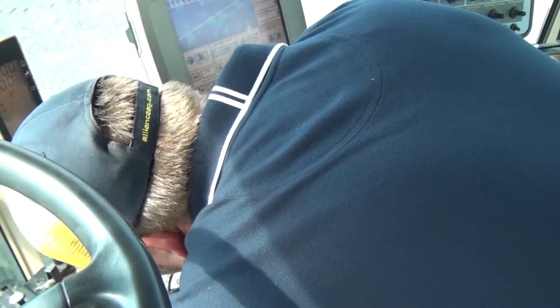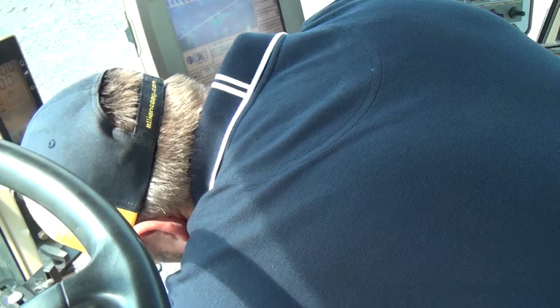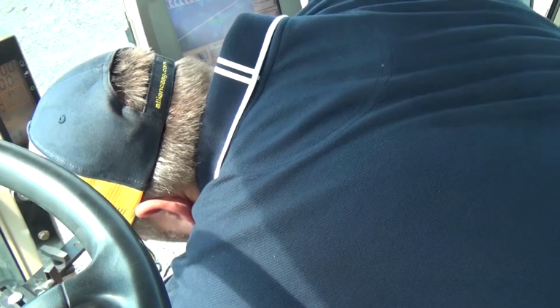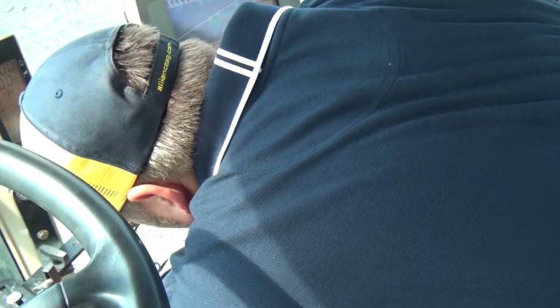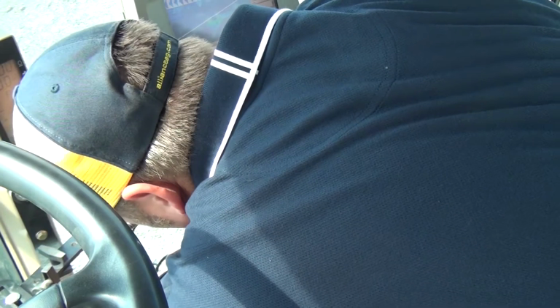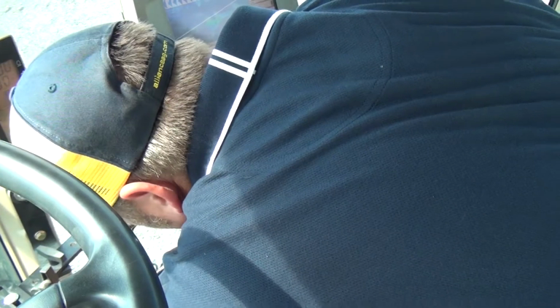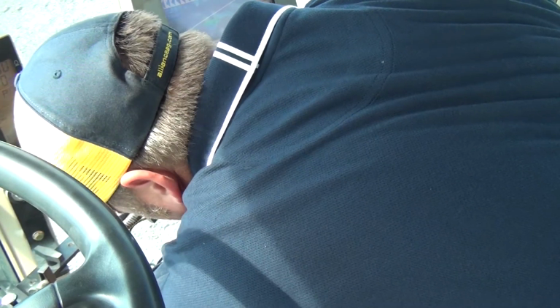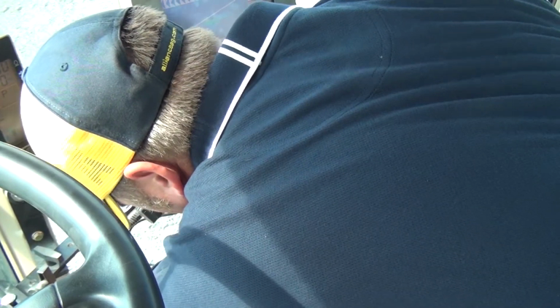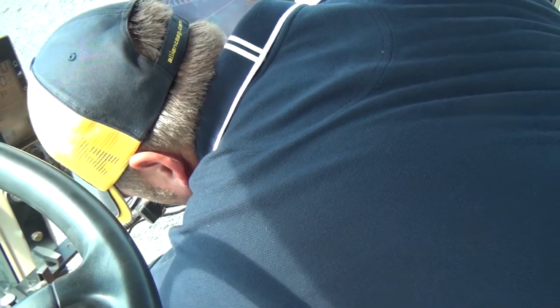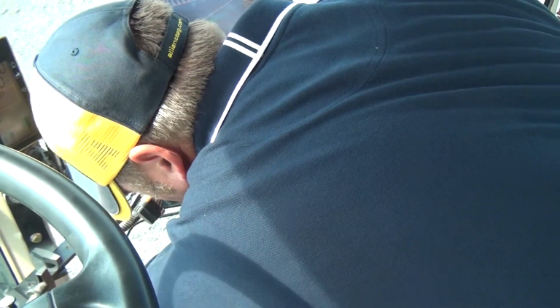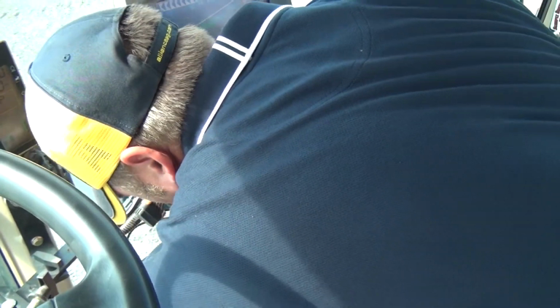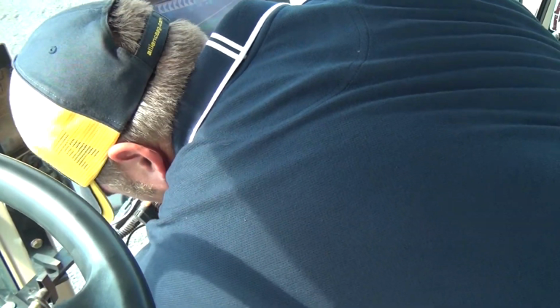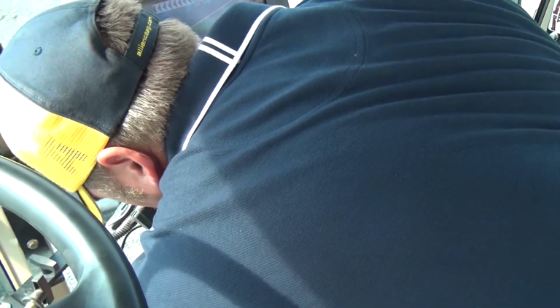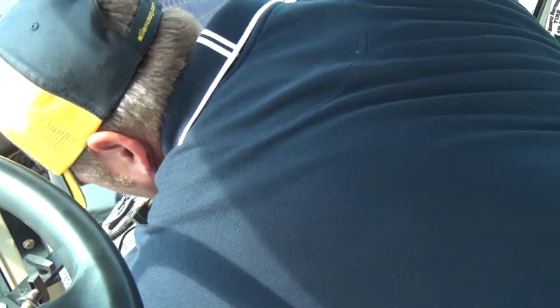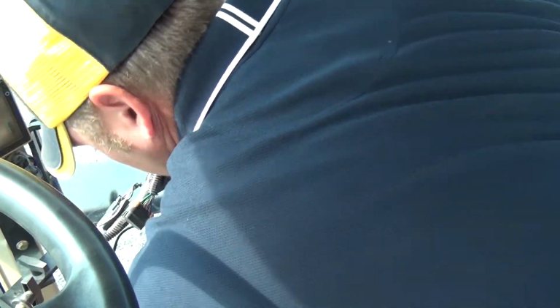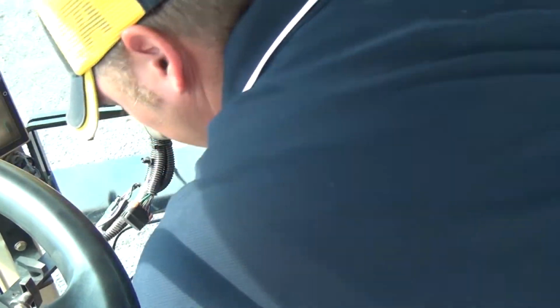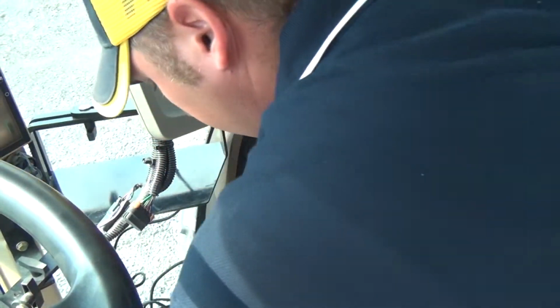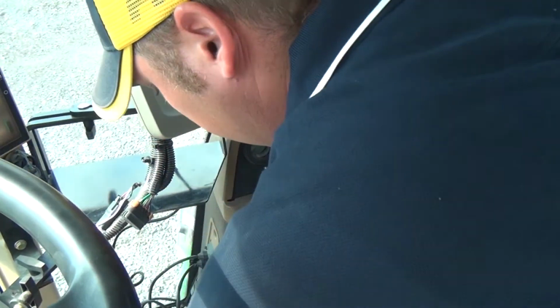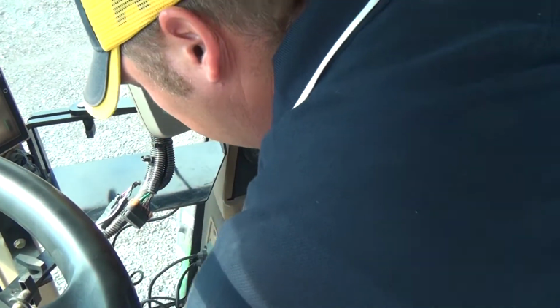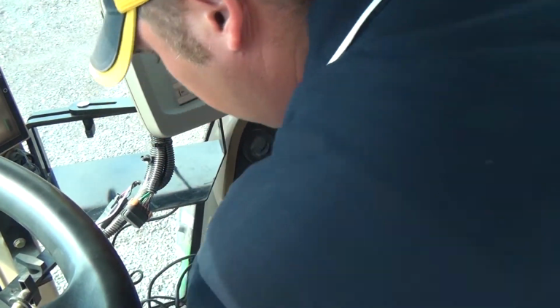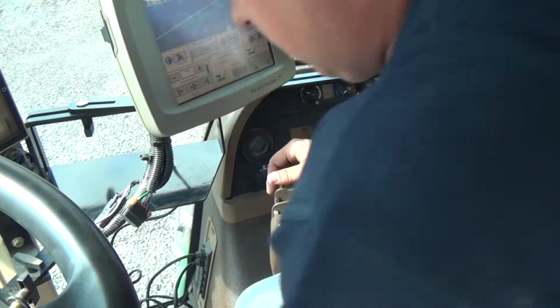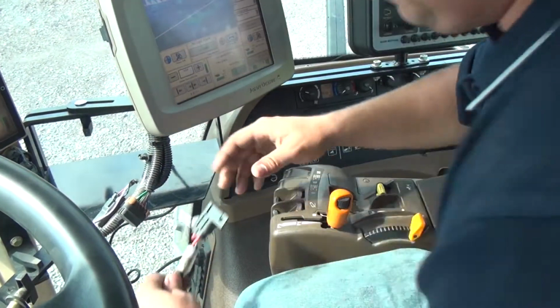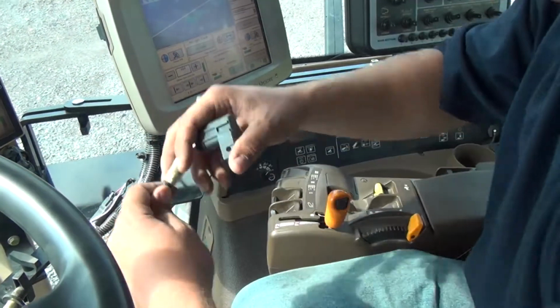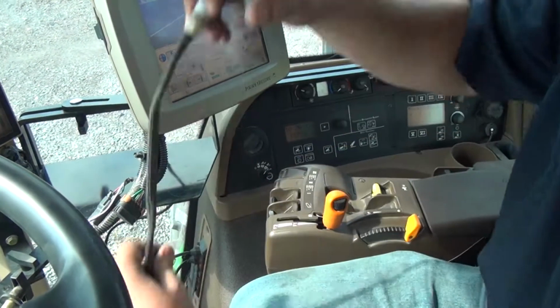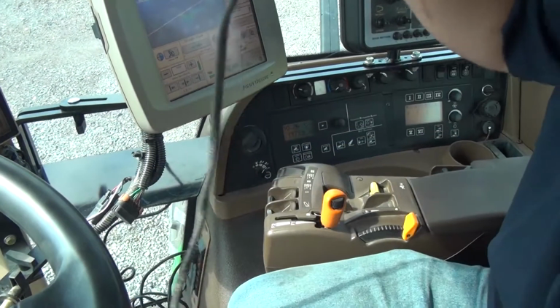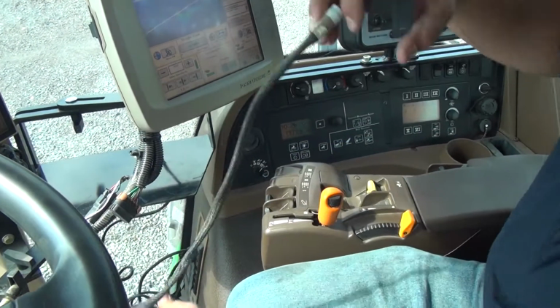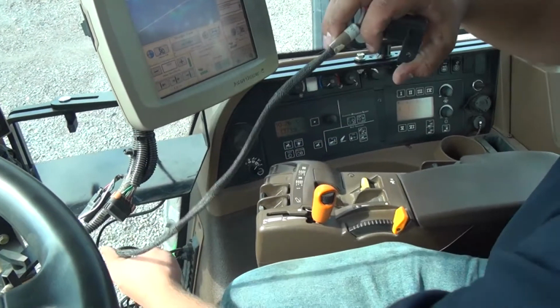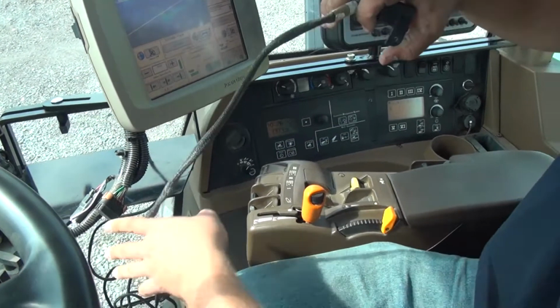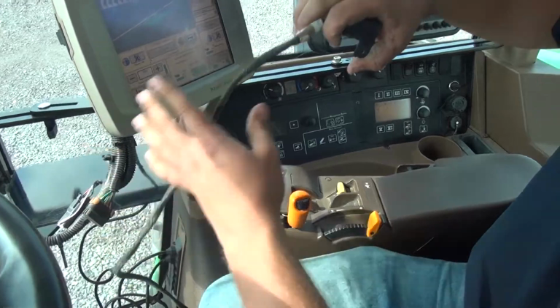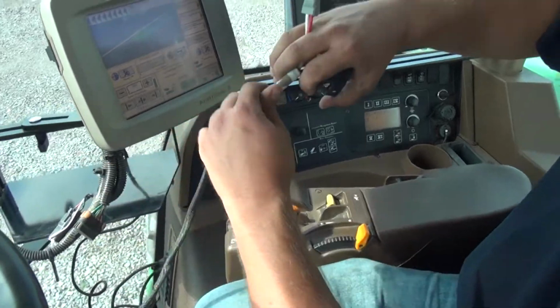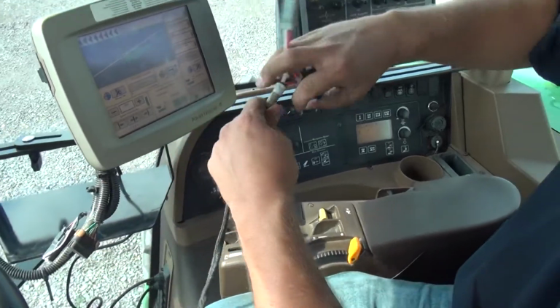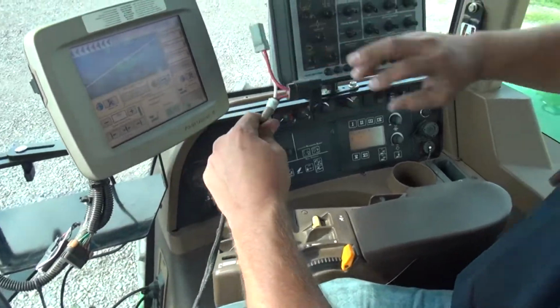For the wireless receiver, run the power cable out the back window and hook into the 2-pin Deutsch connector.